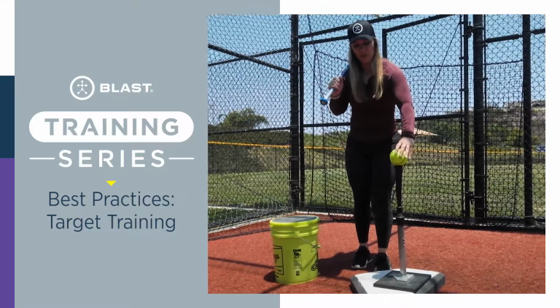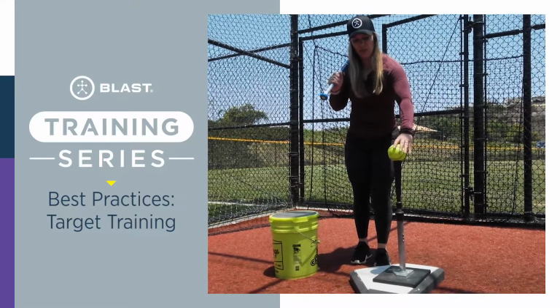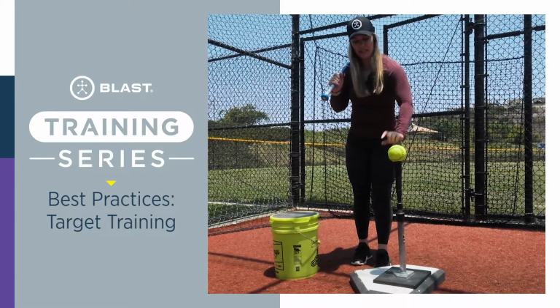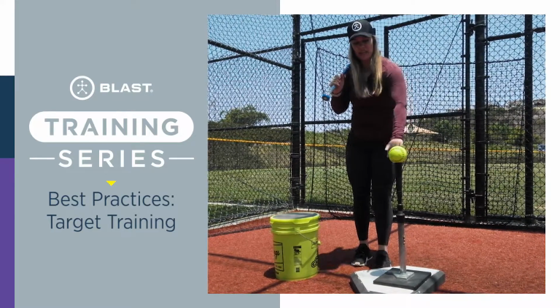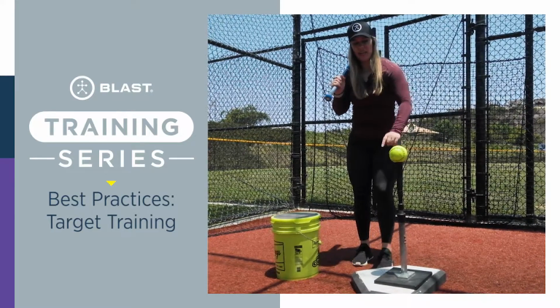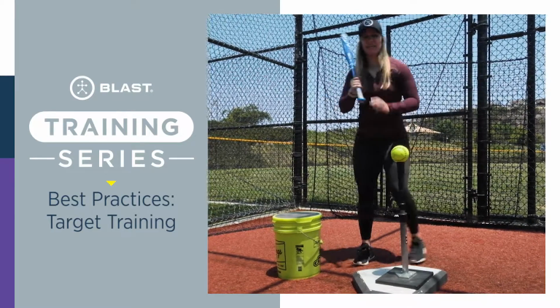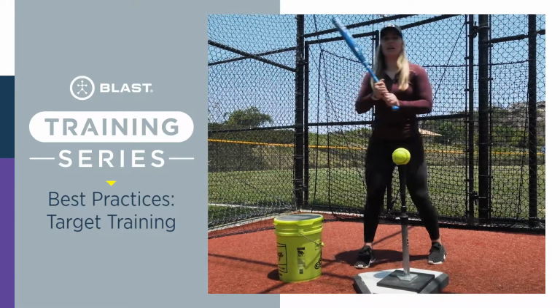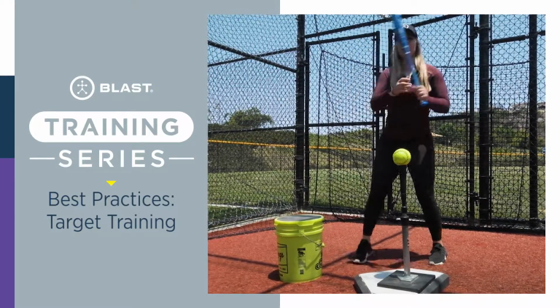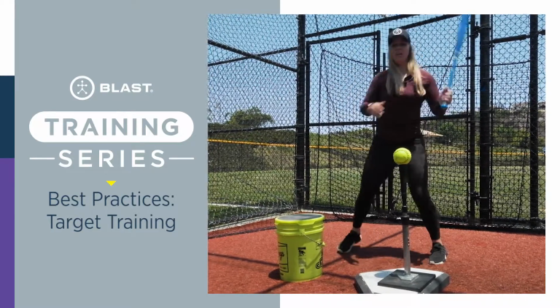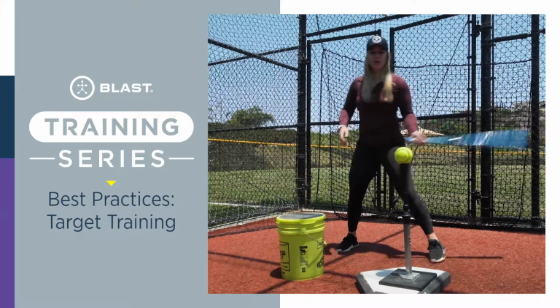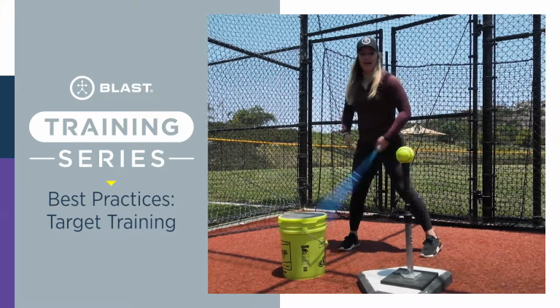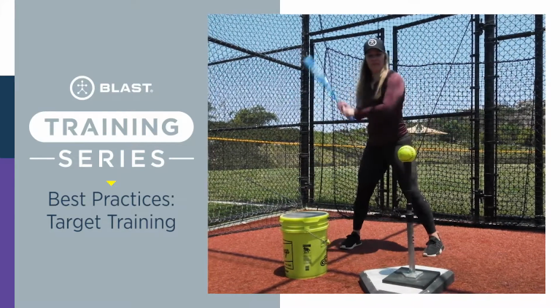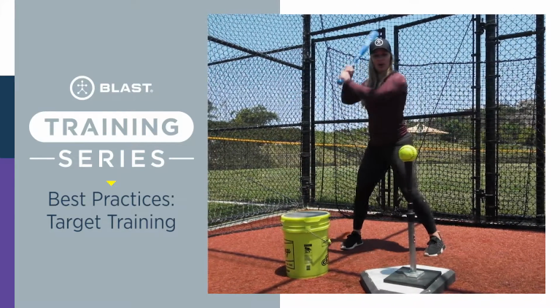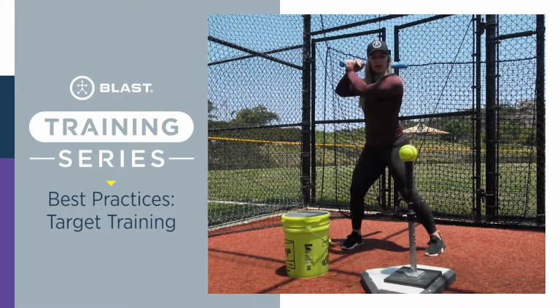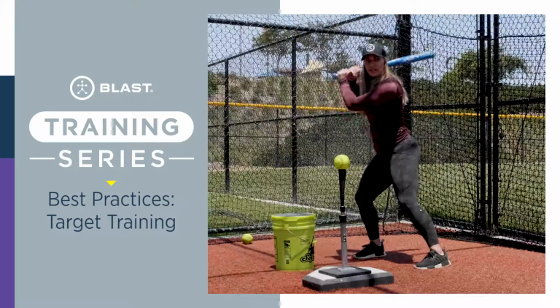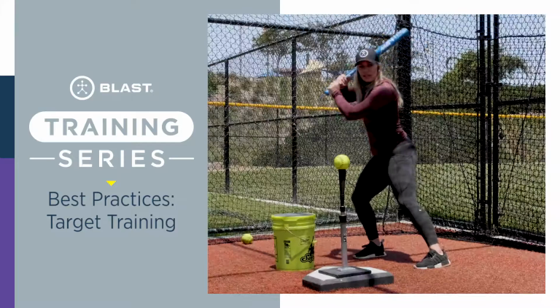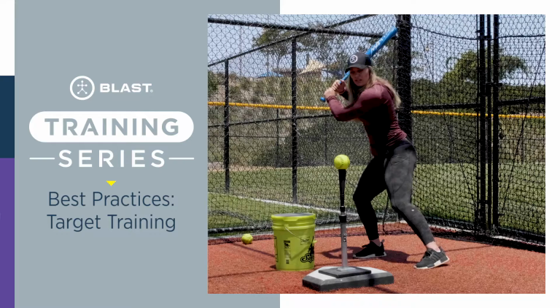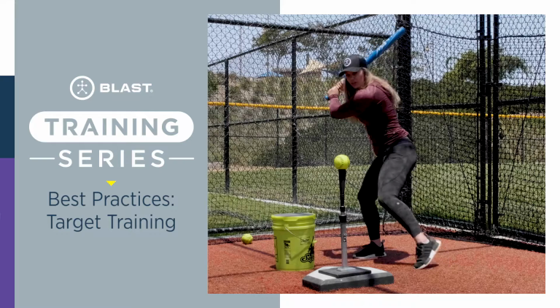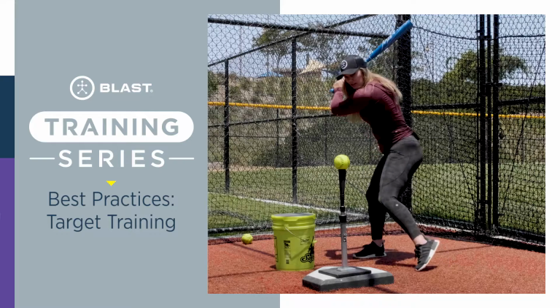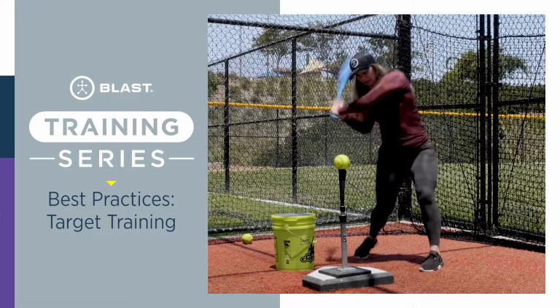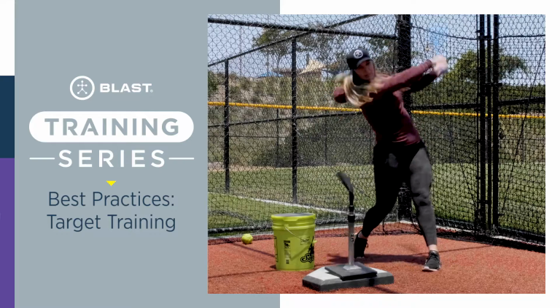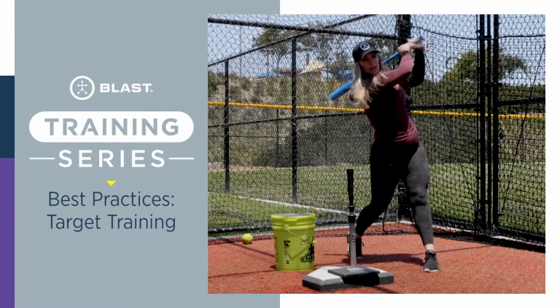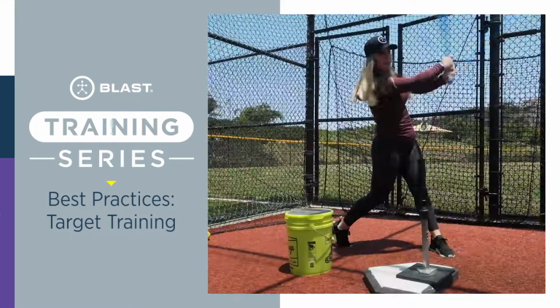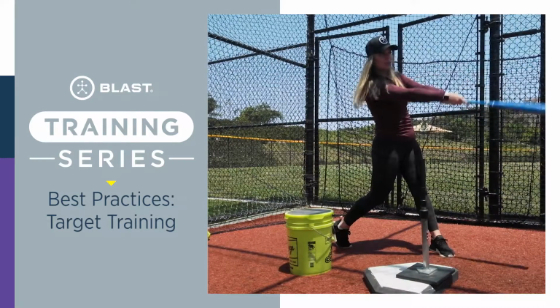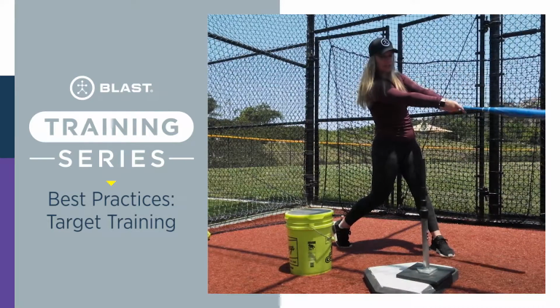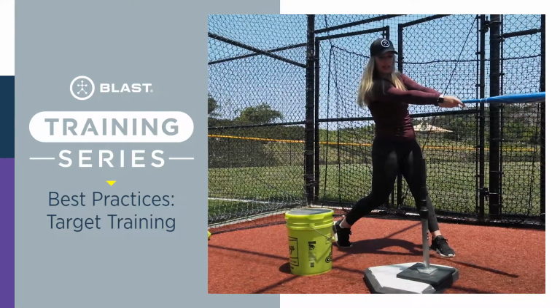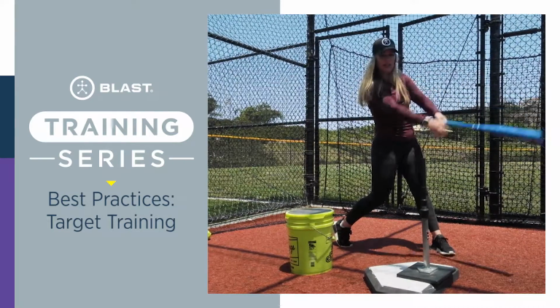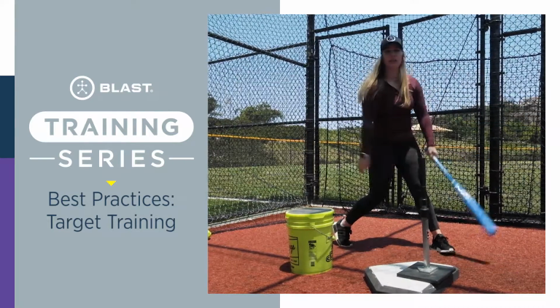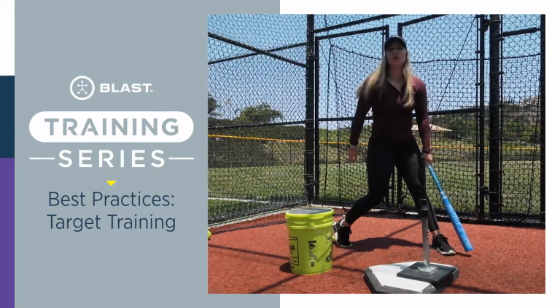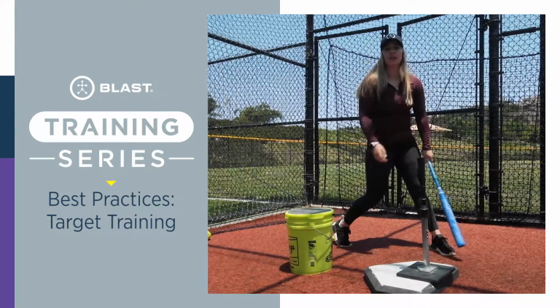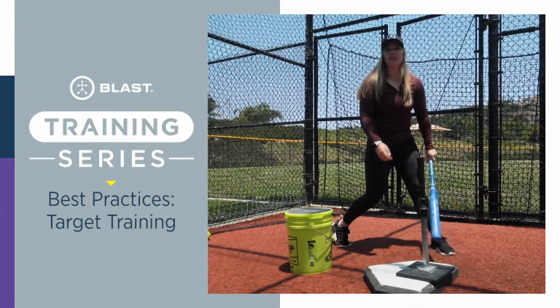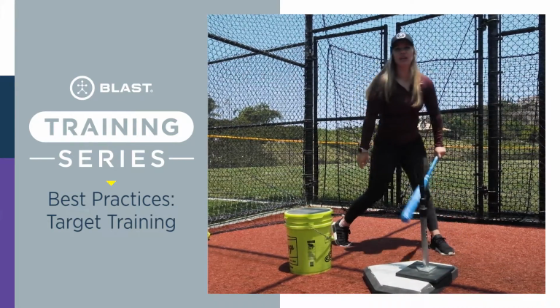Make sure to place that lace on the top part of the half of the ball, take a swing, aiming towards that. Go ahead and give it a try.